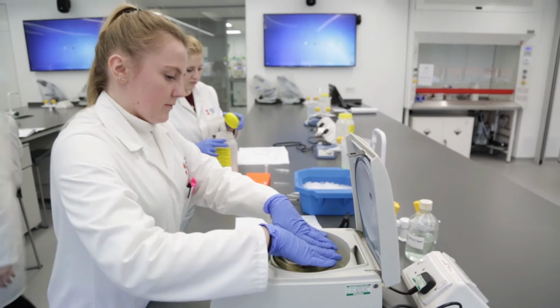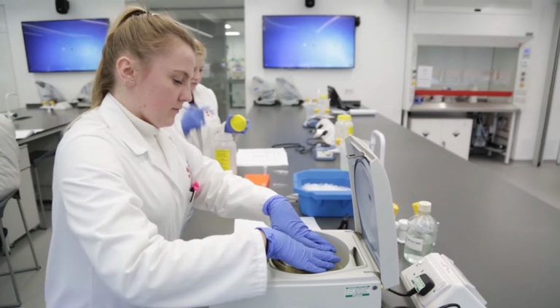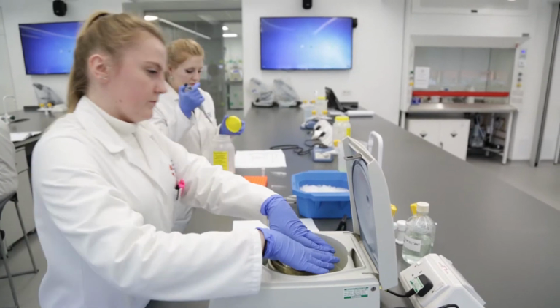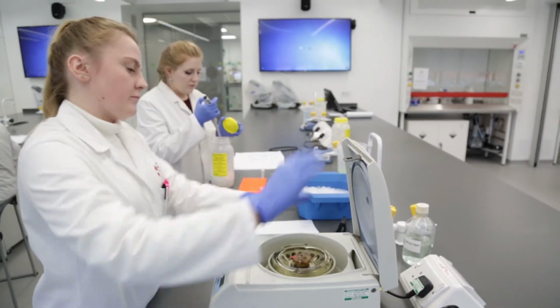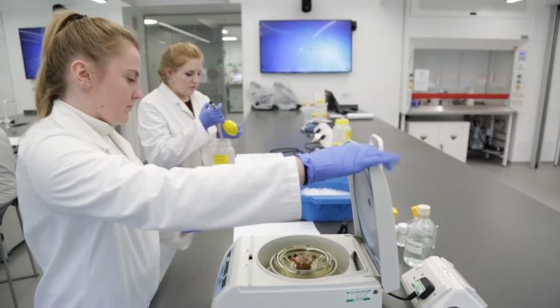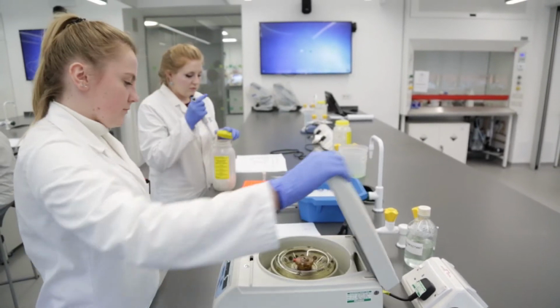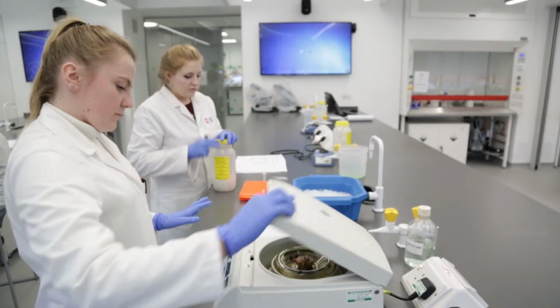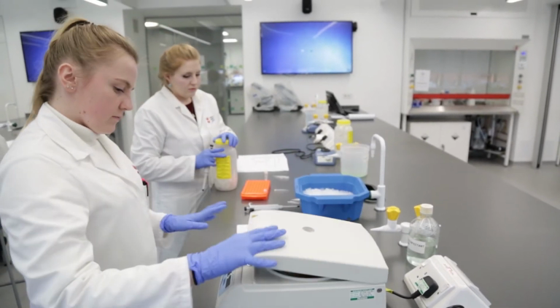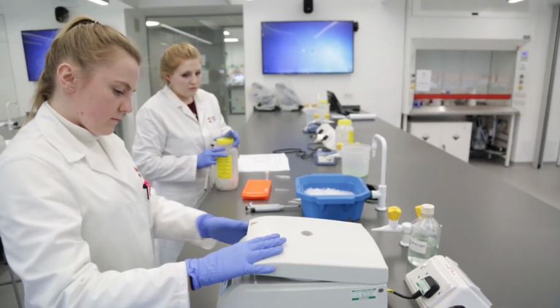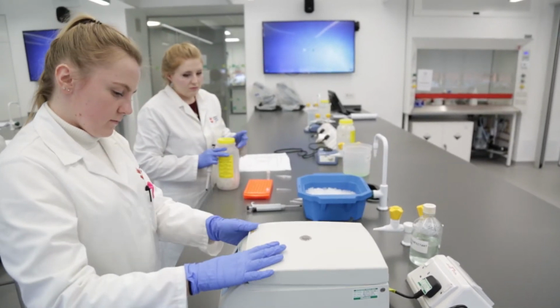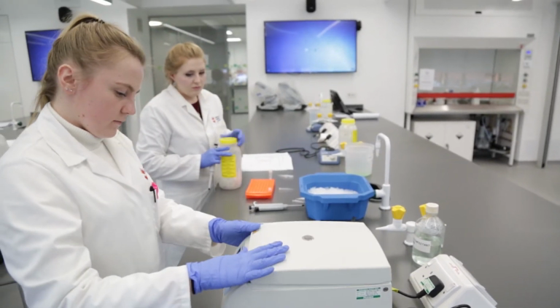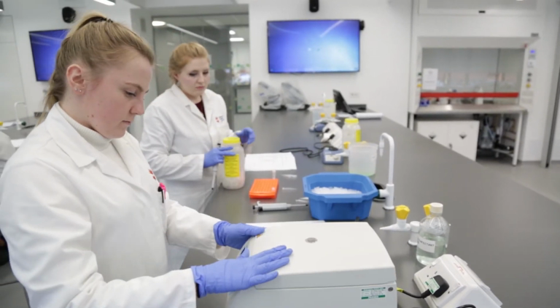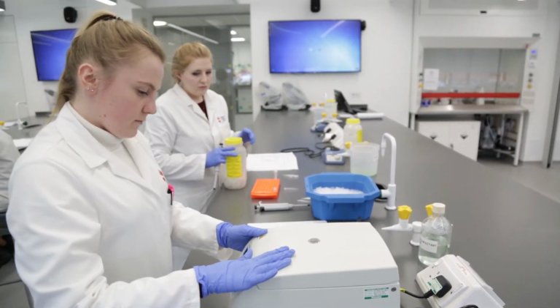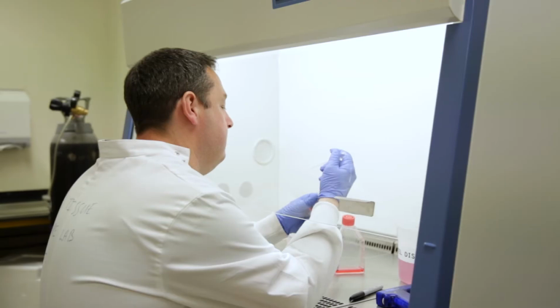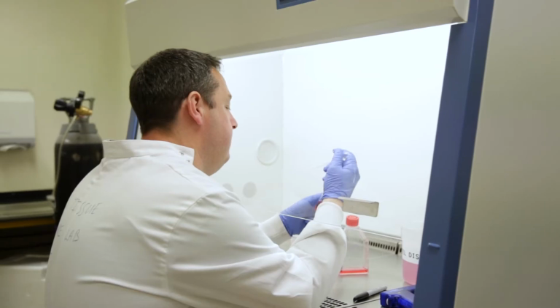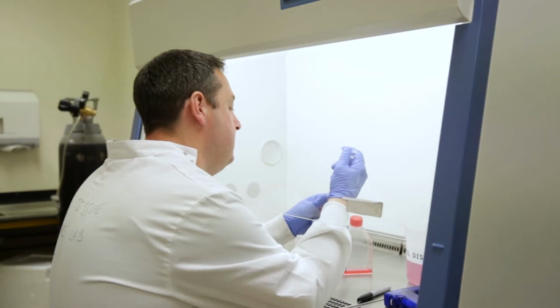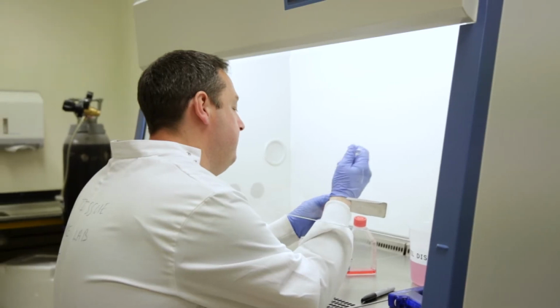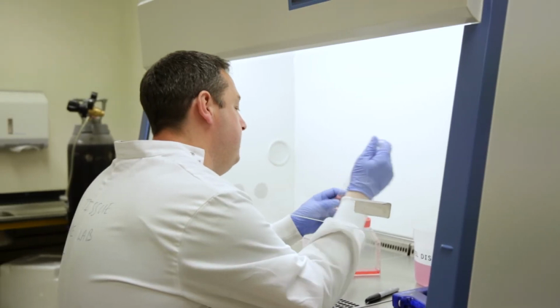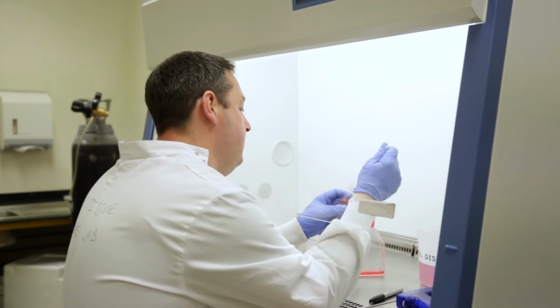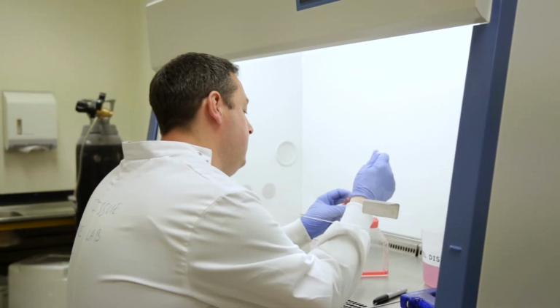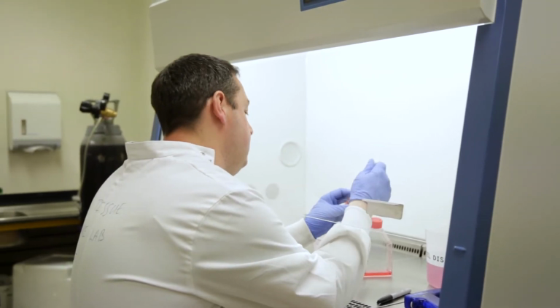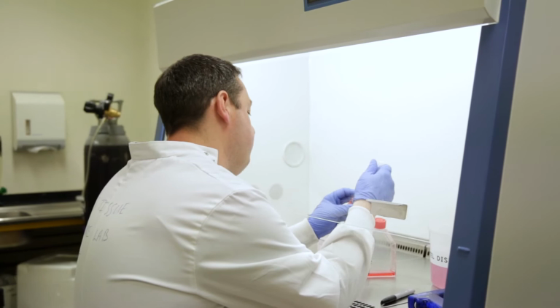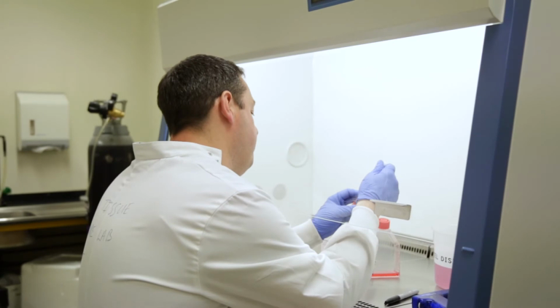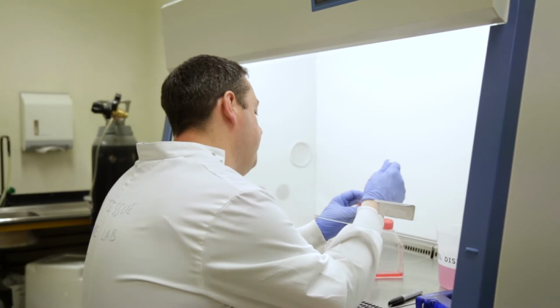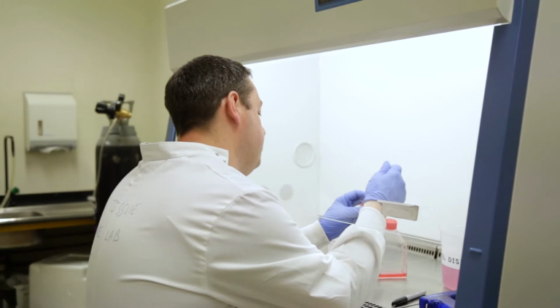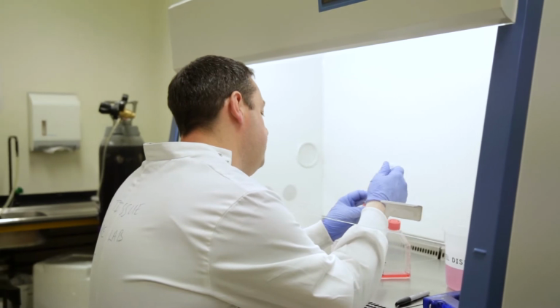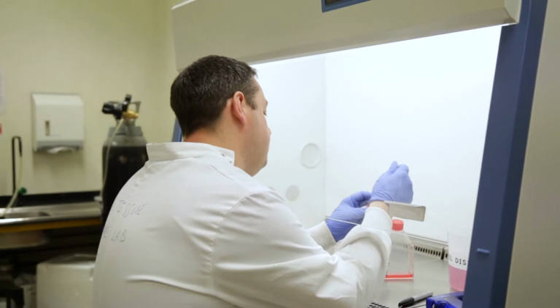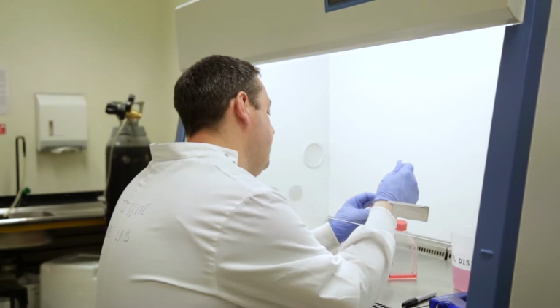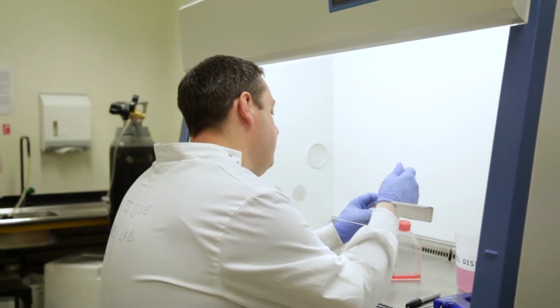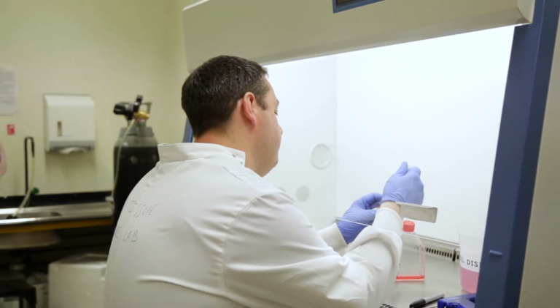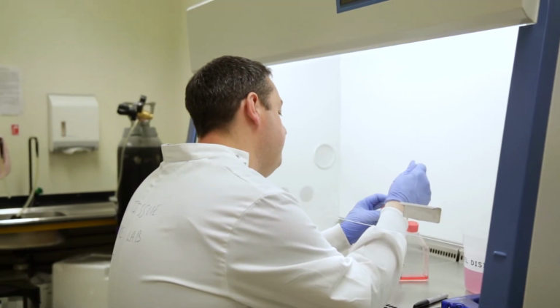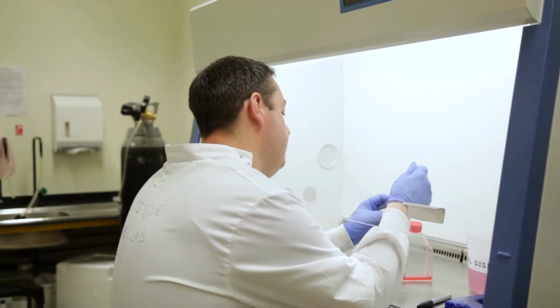First year is really basic underpinning science: biological chemistry, some microbiology, some physiology, and lab skills.